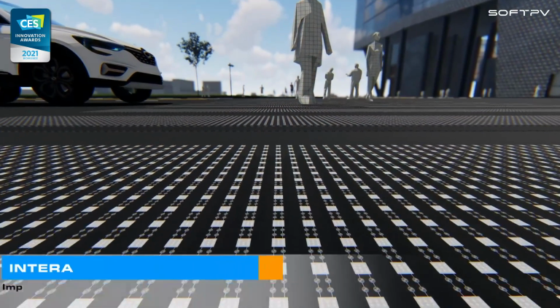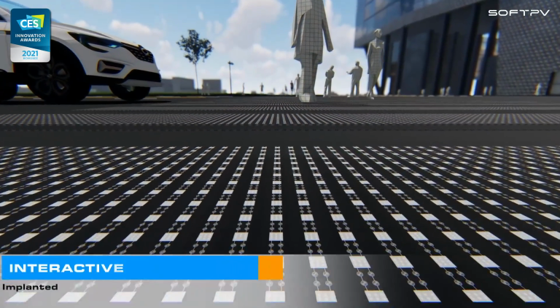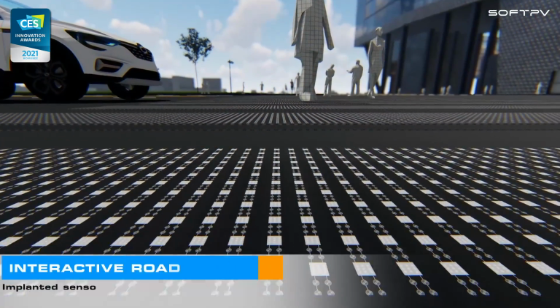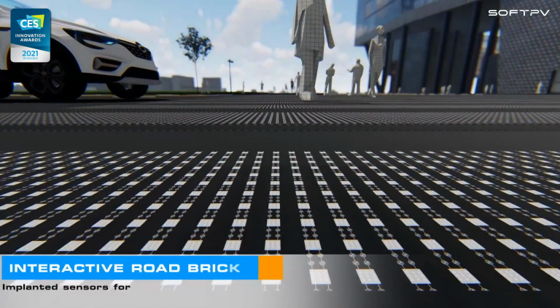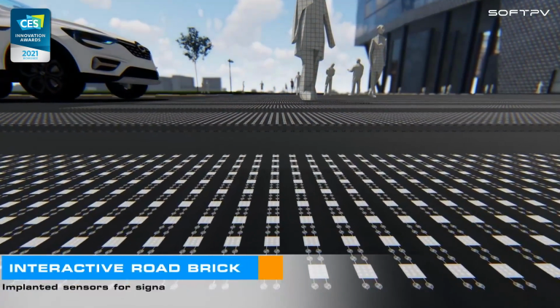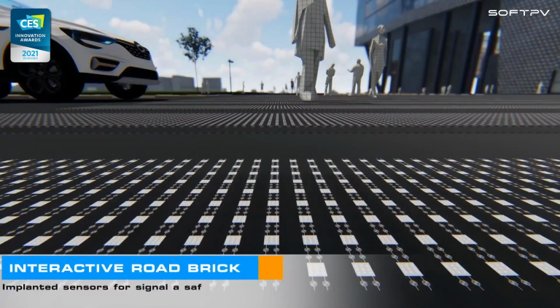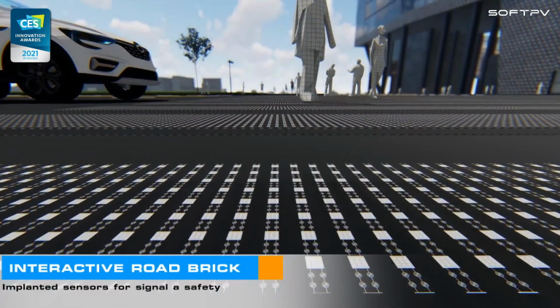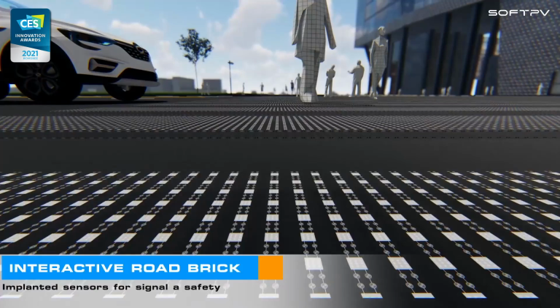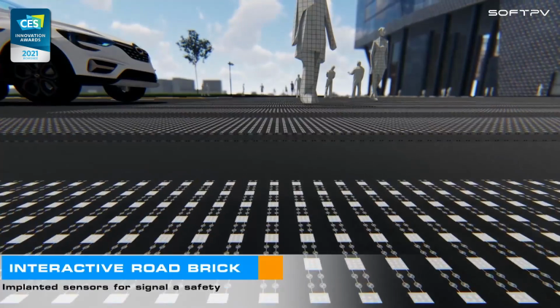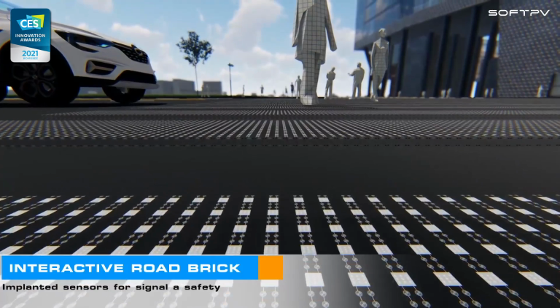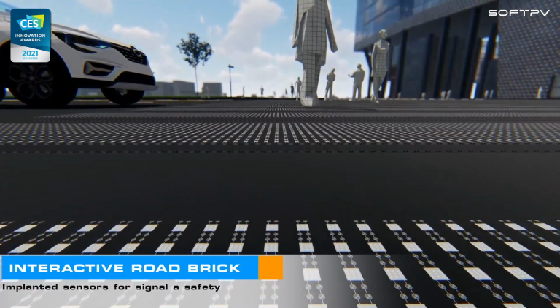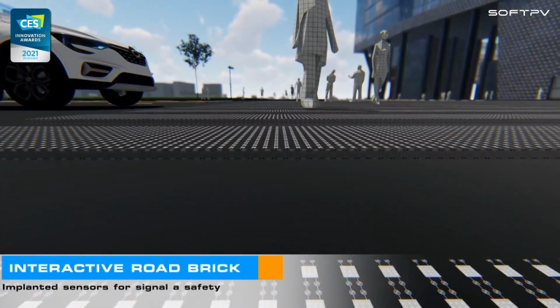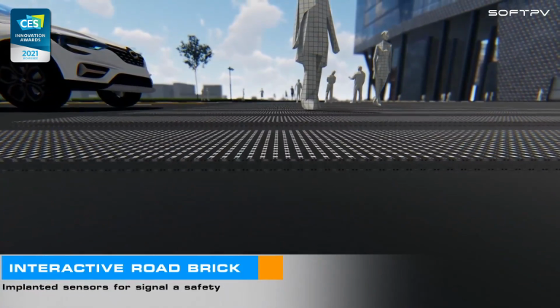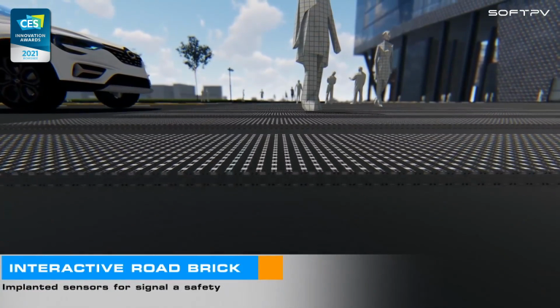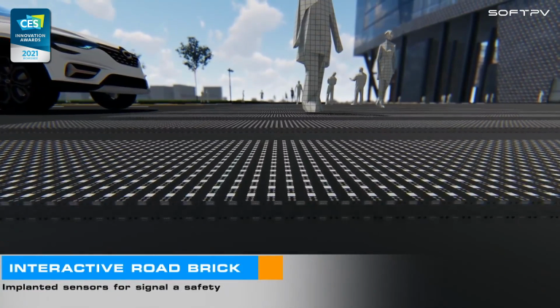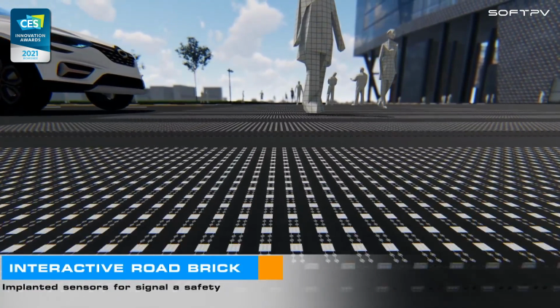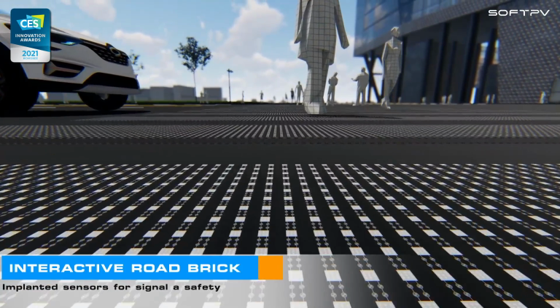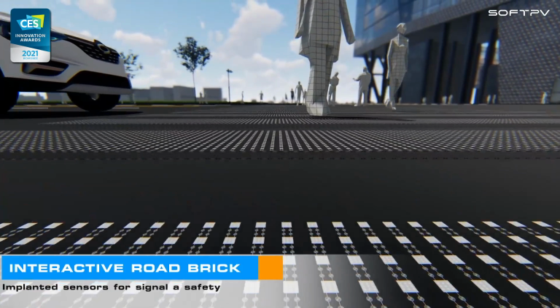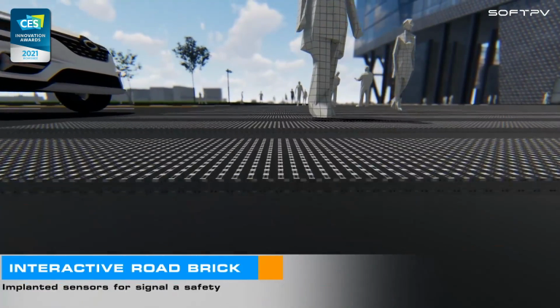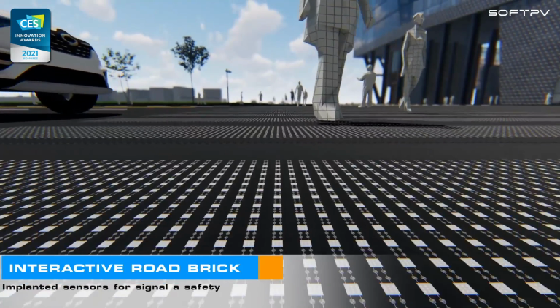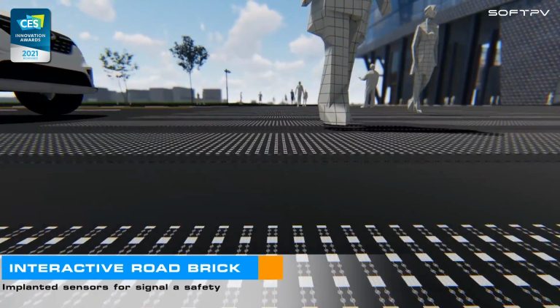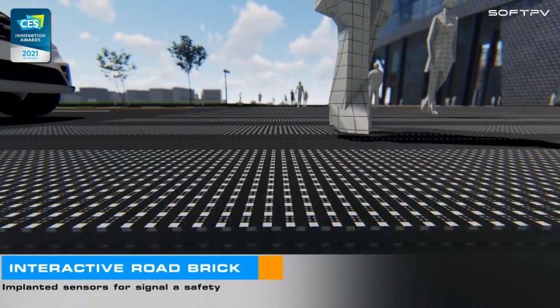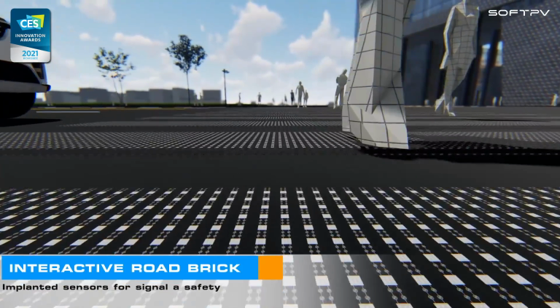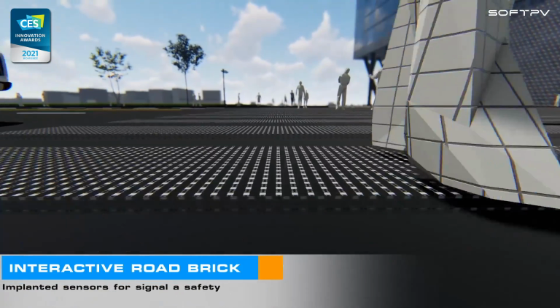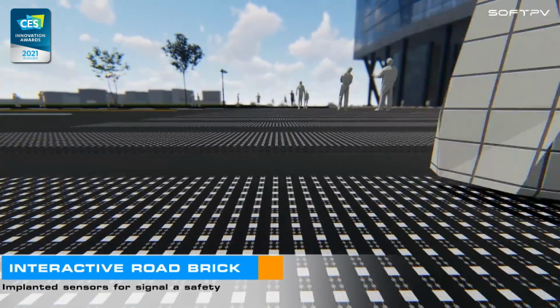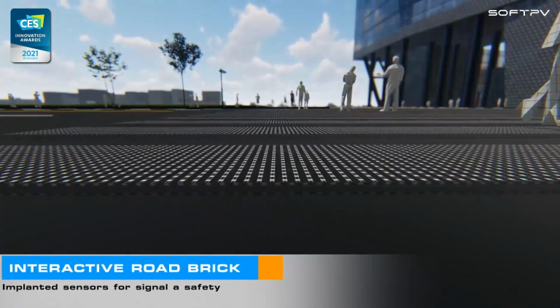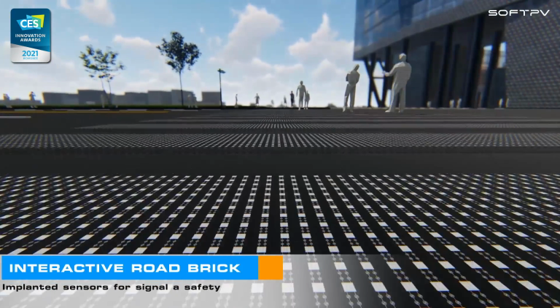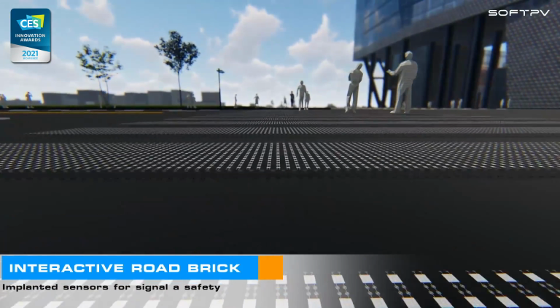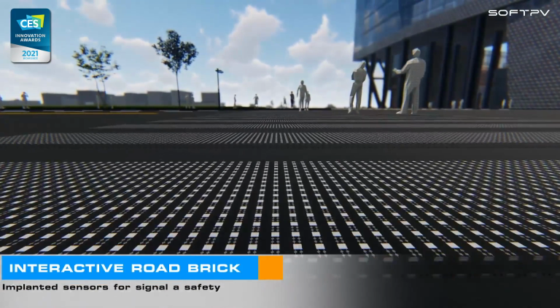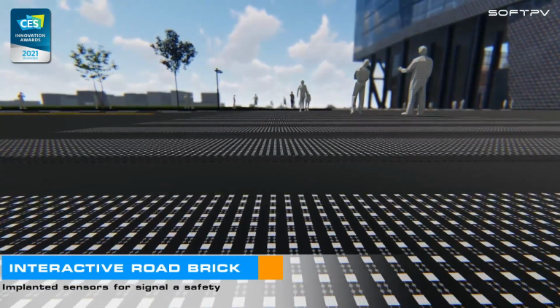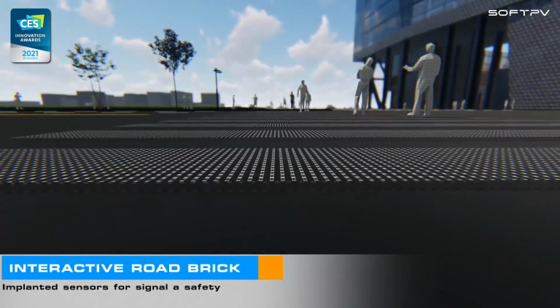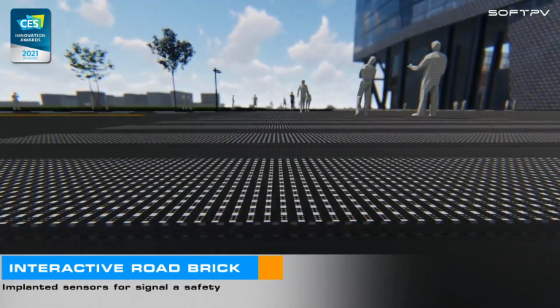Implanted softcell, LED, and sensors for pedestrian safety and smart road applications.